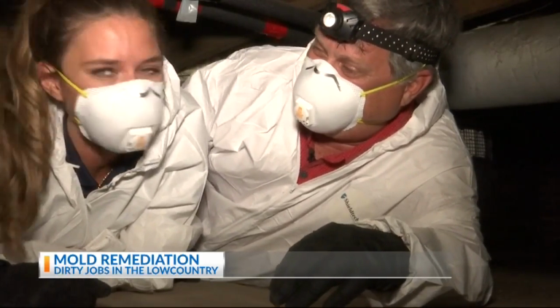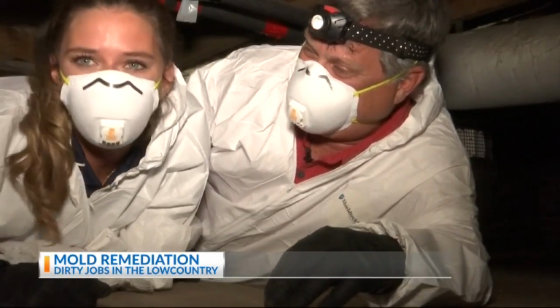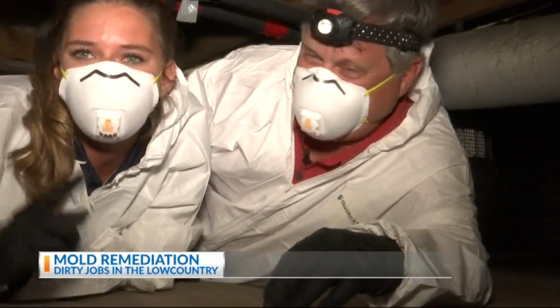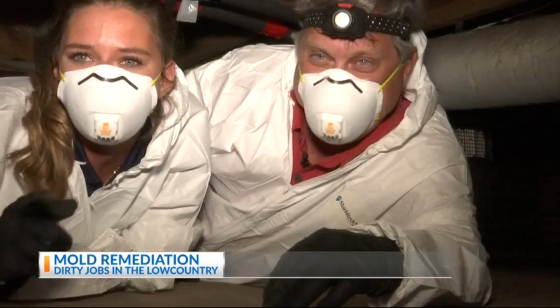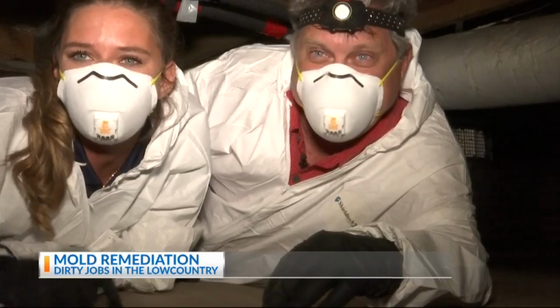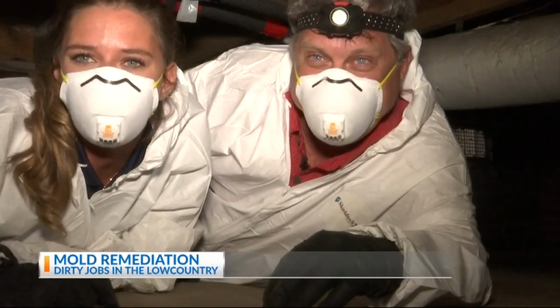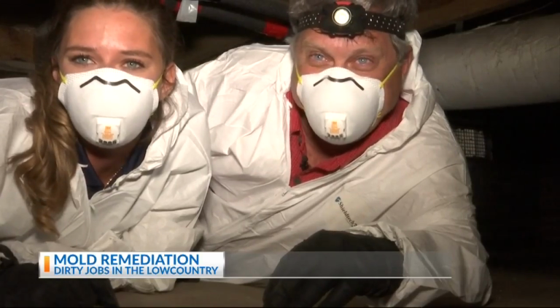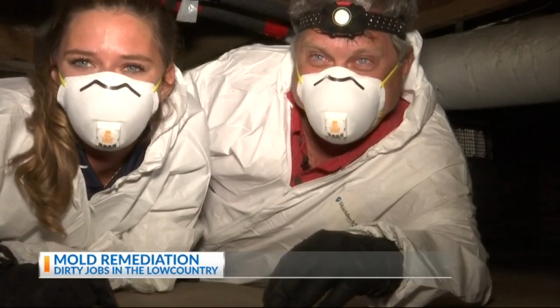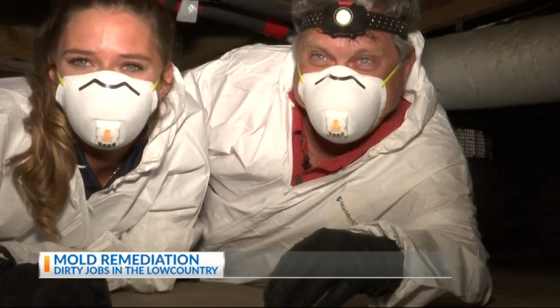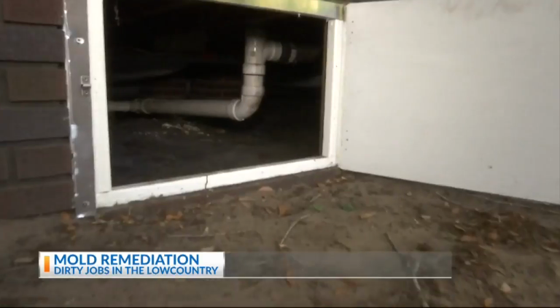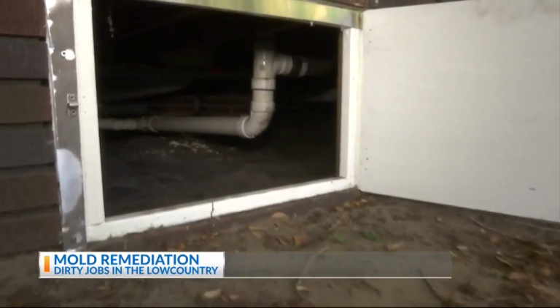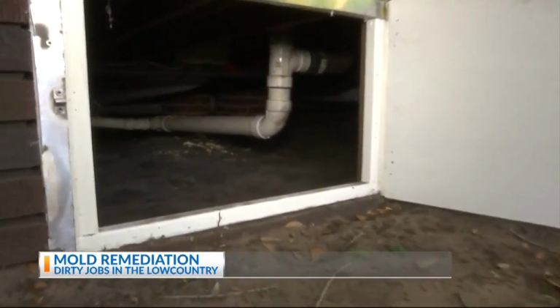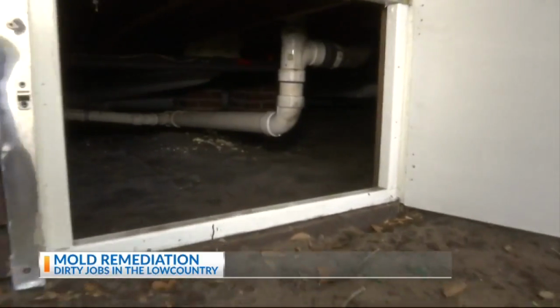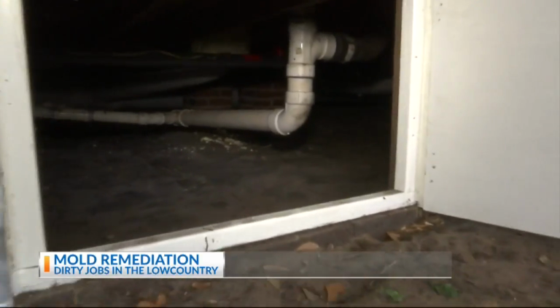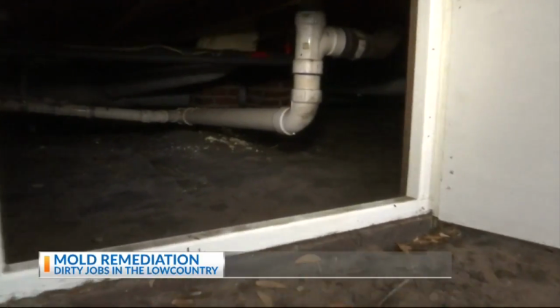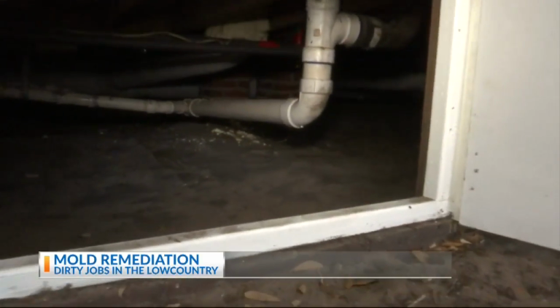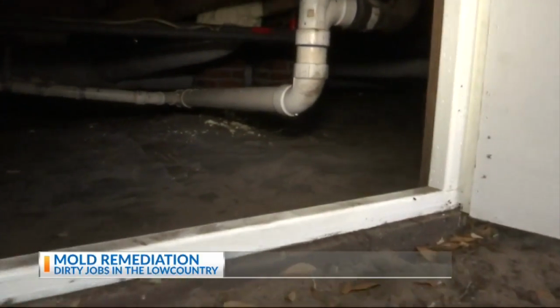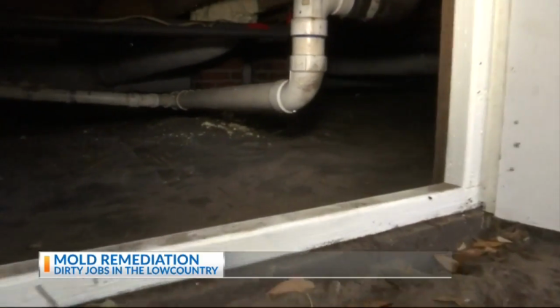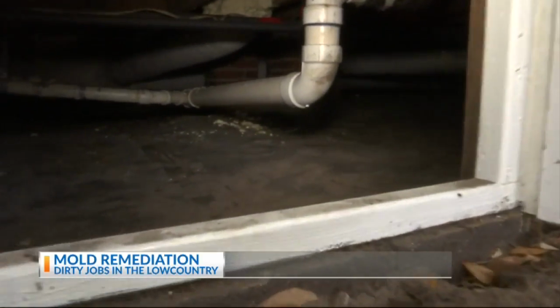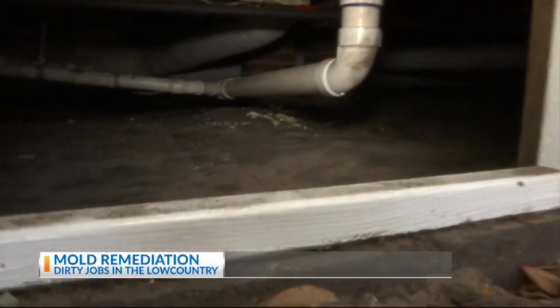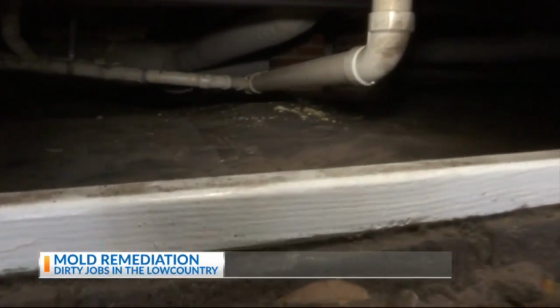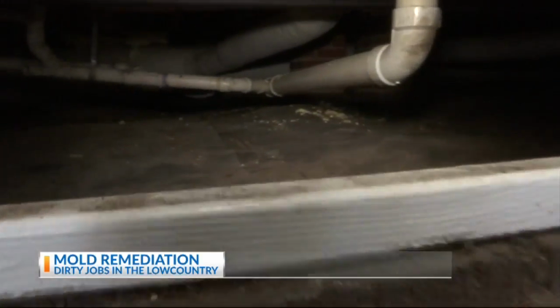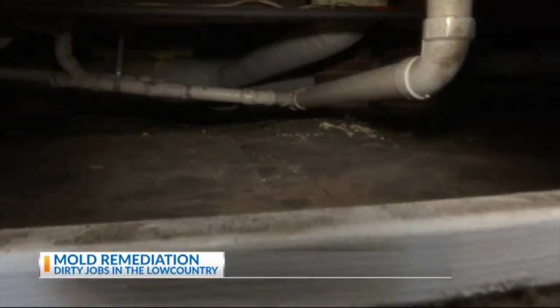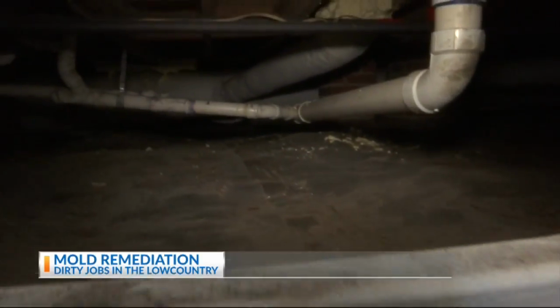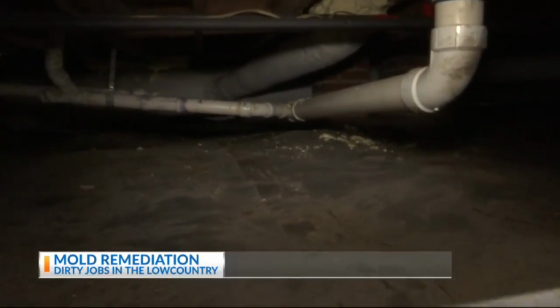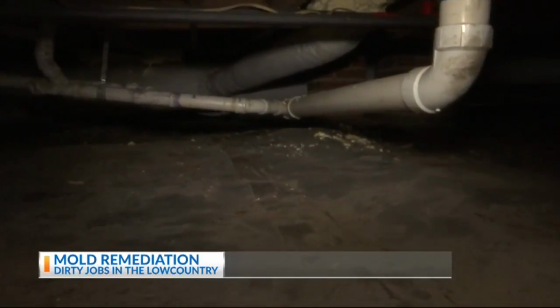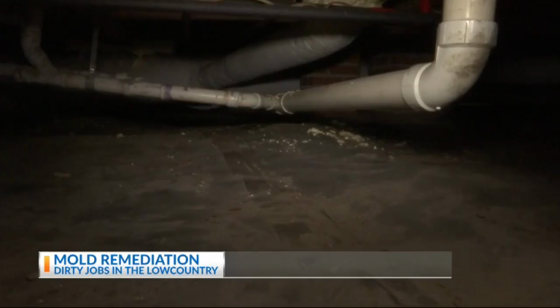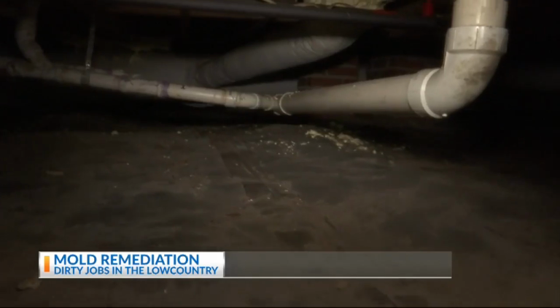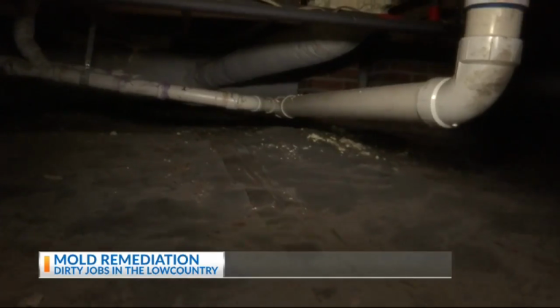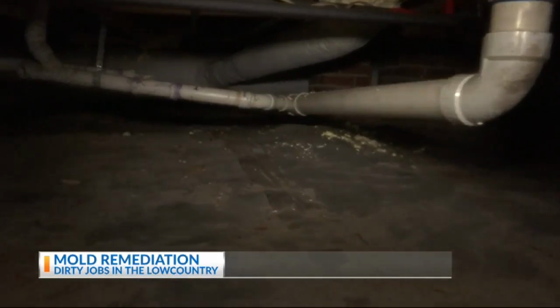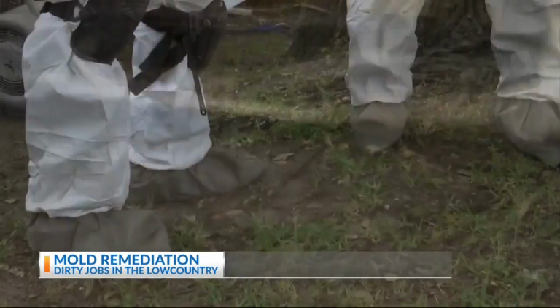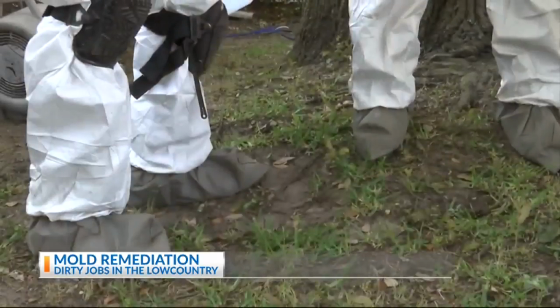Alright, you guys, let's get started. Before crawling under the house, Mark explains the importance of wearing personal protective equipment.